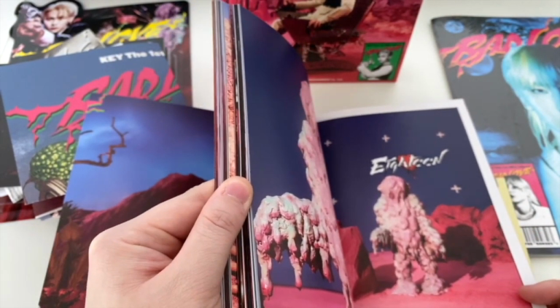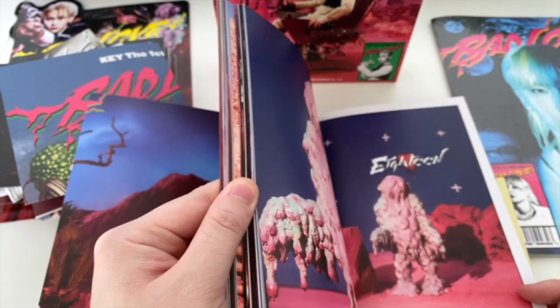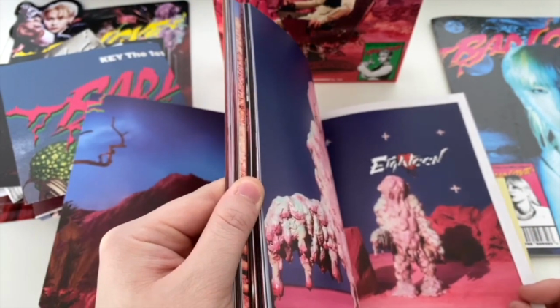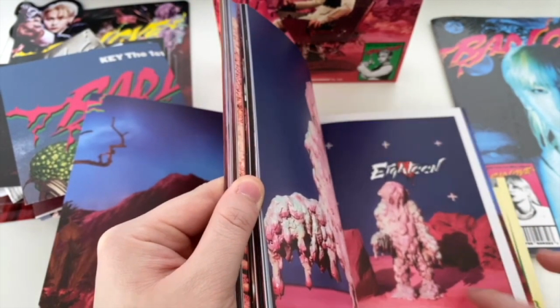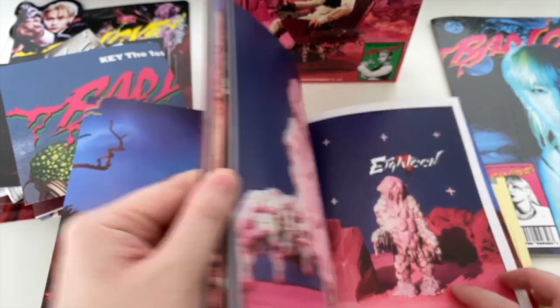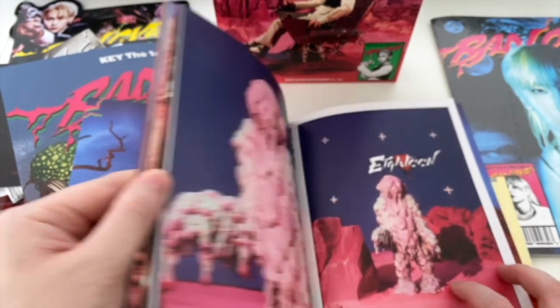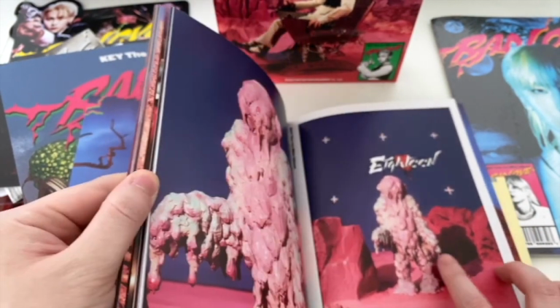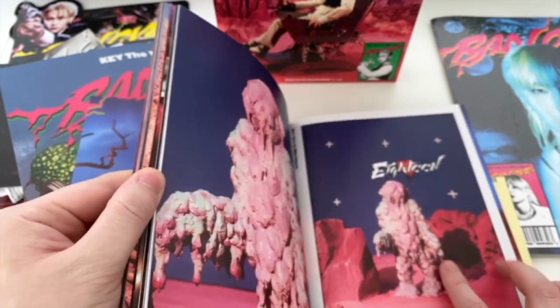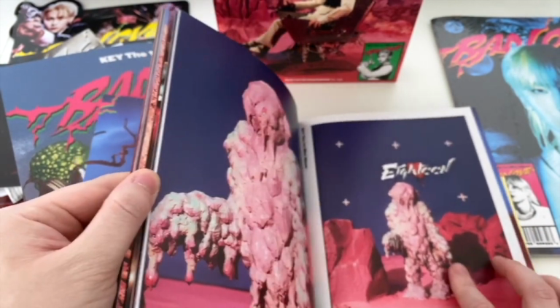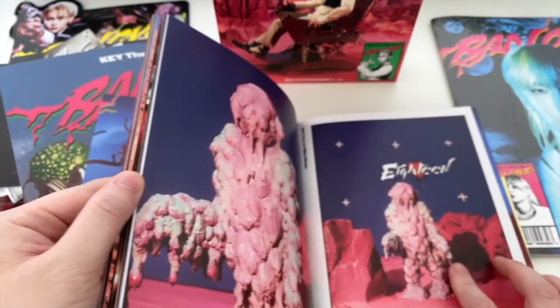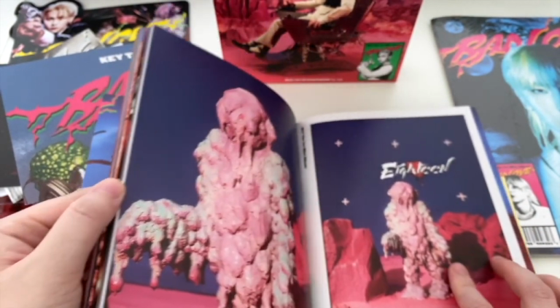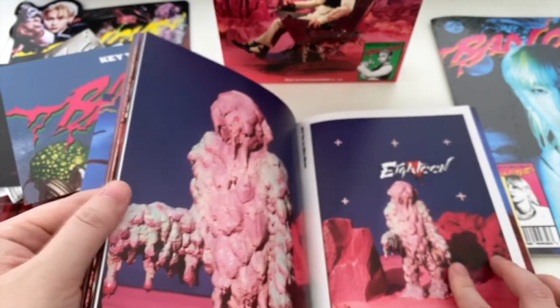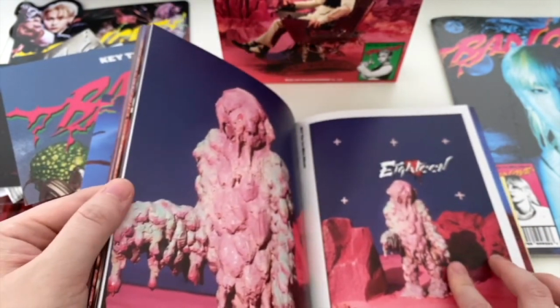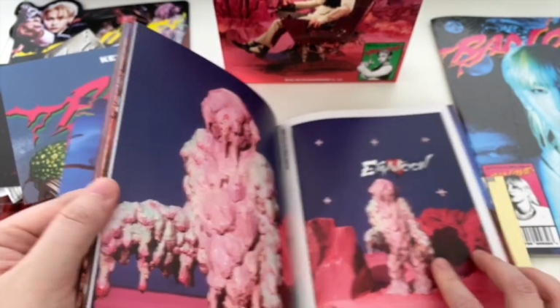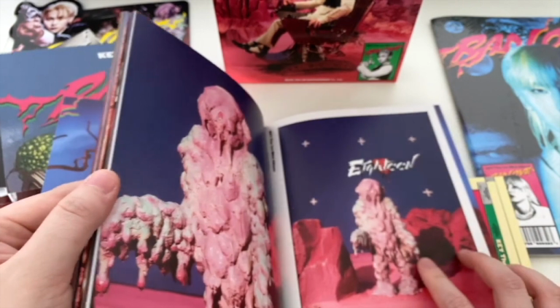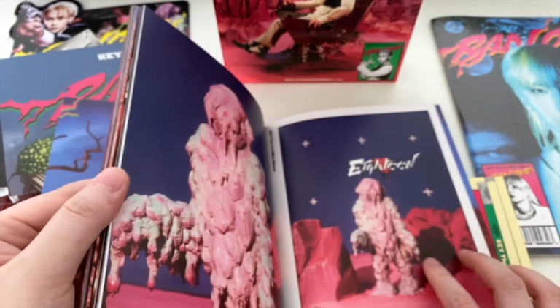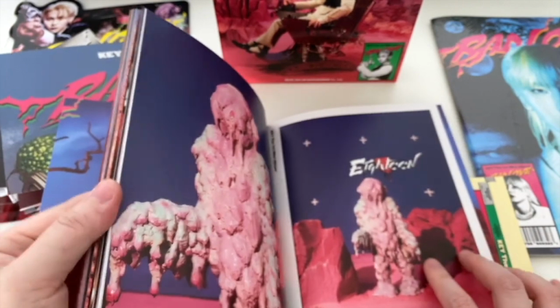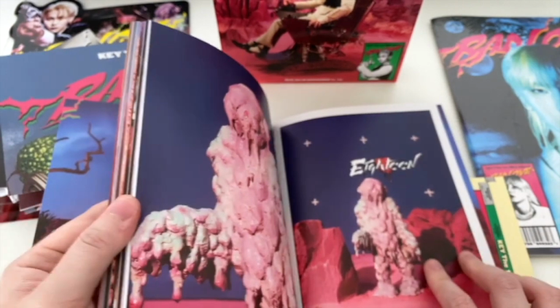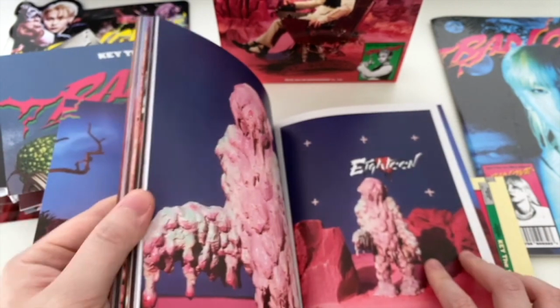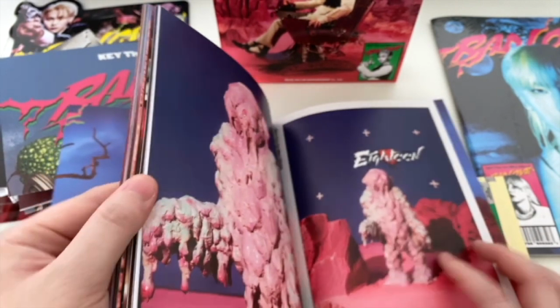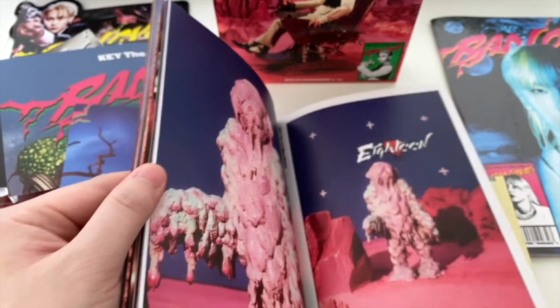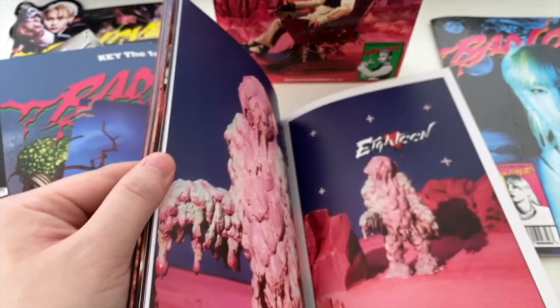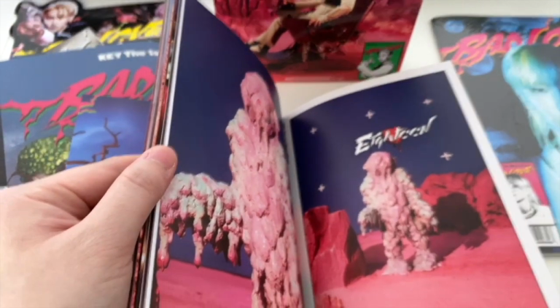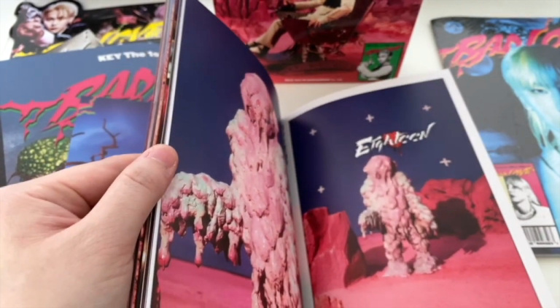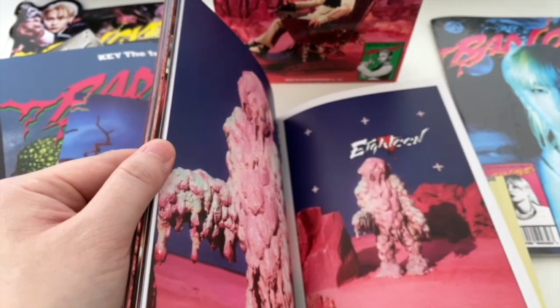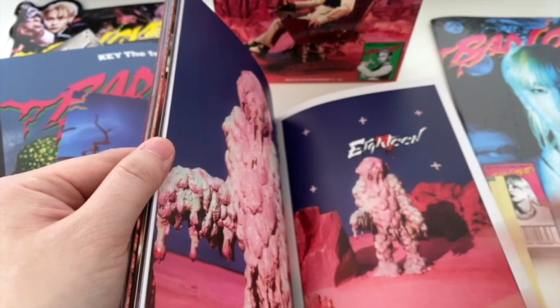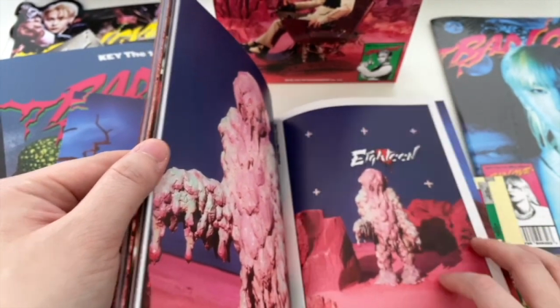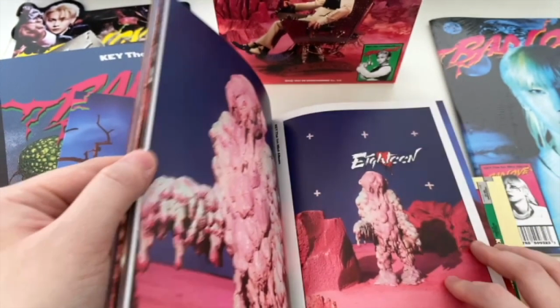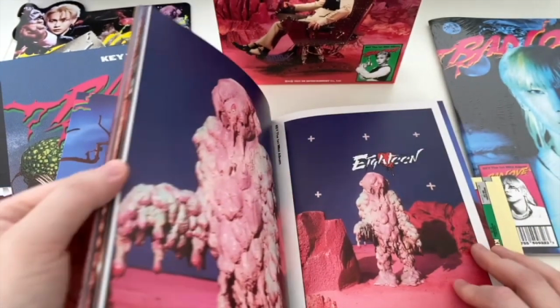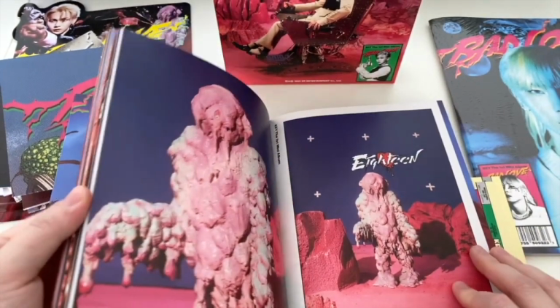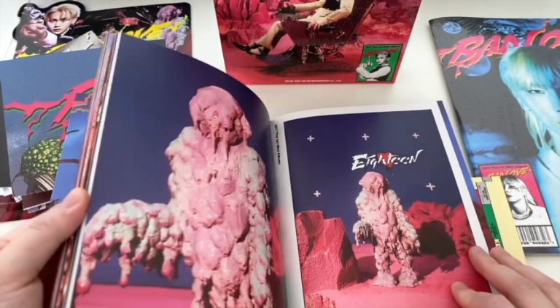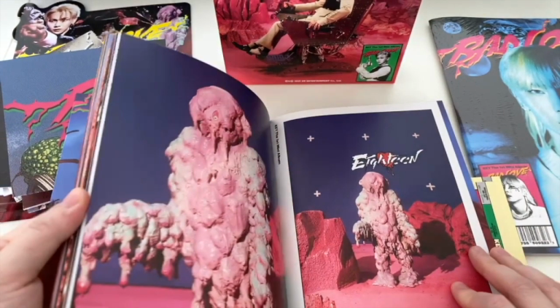I thought this was going to be big but he's actually quite tiny - the little guy, a little alien.